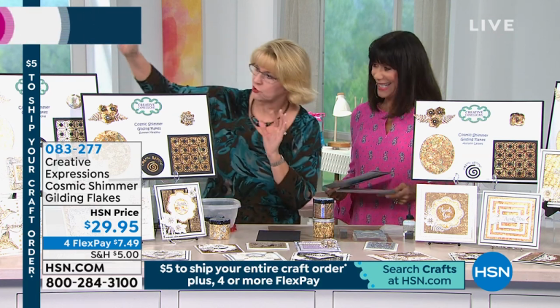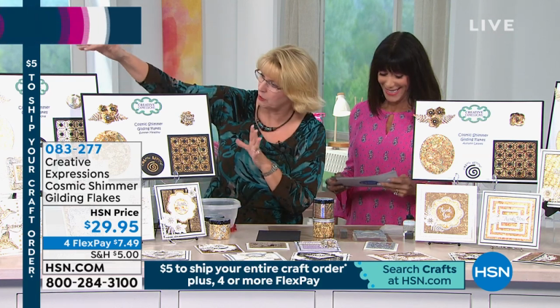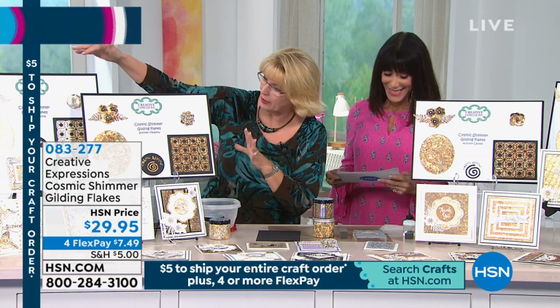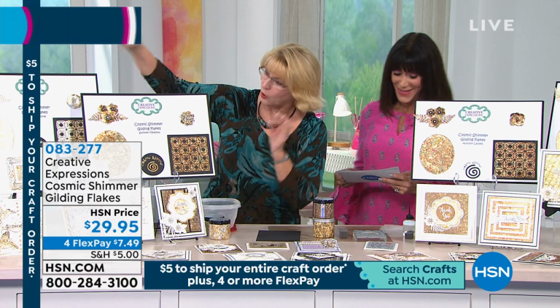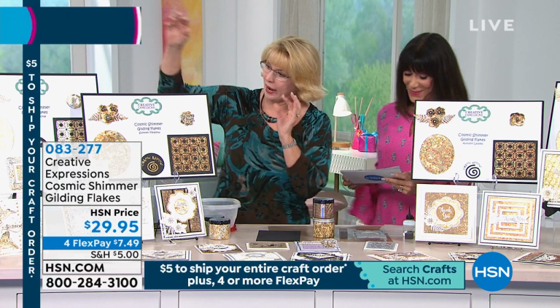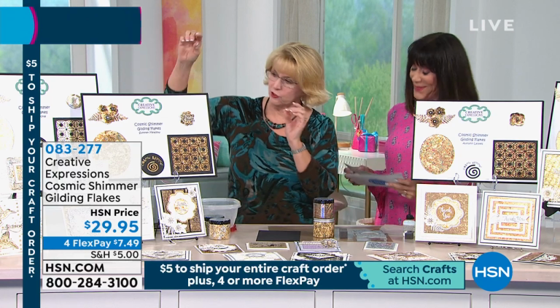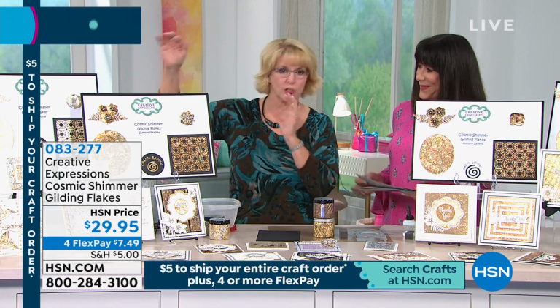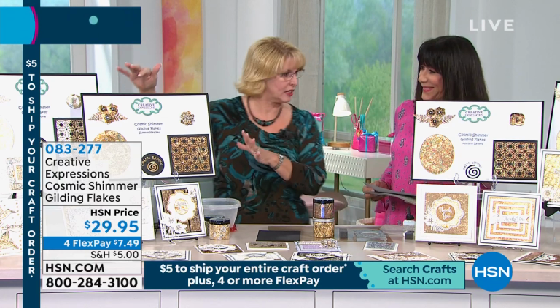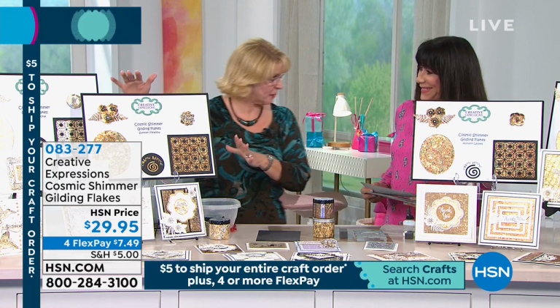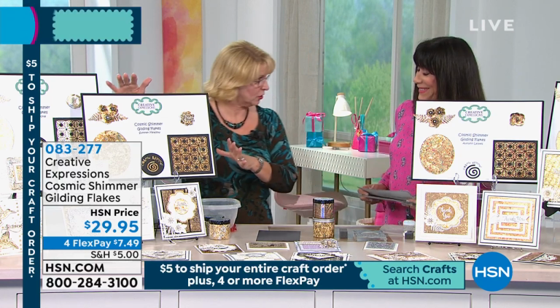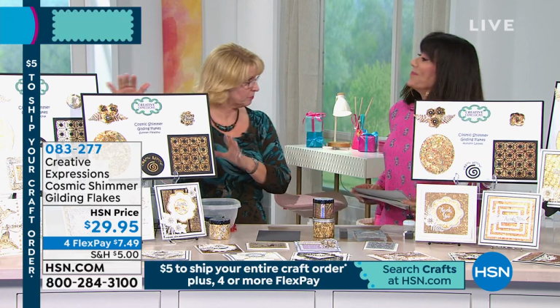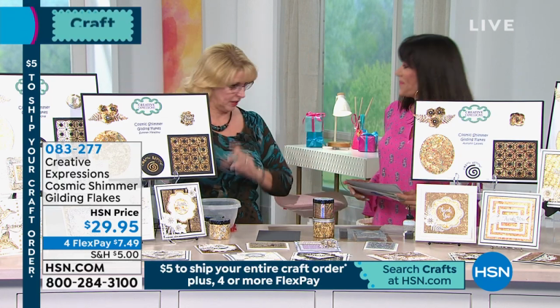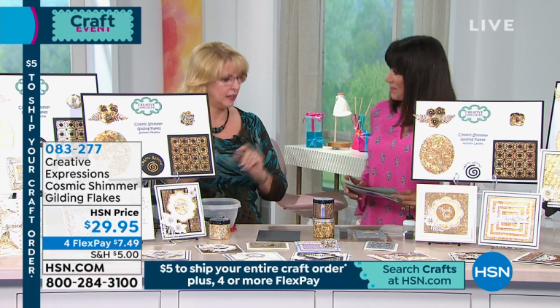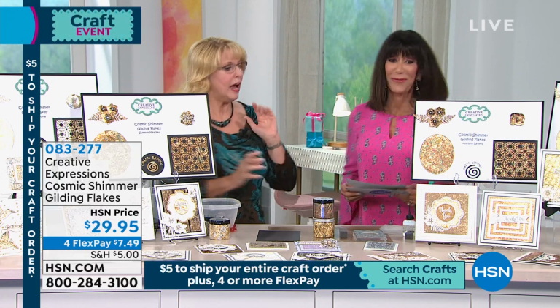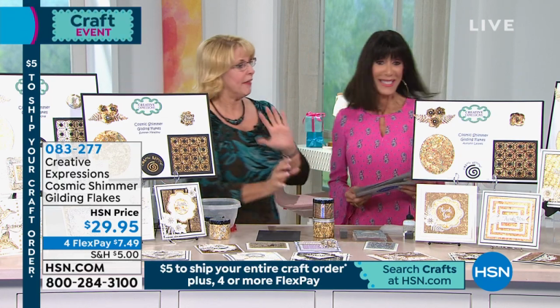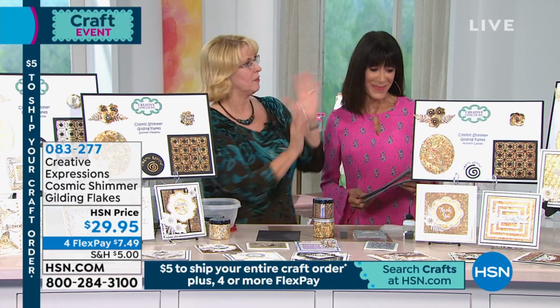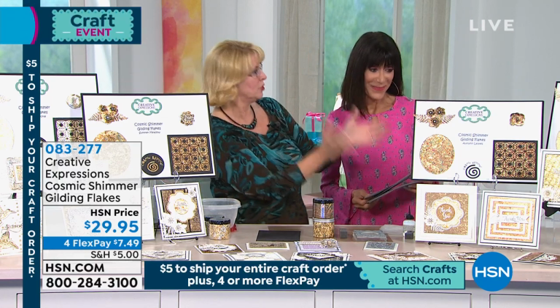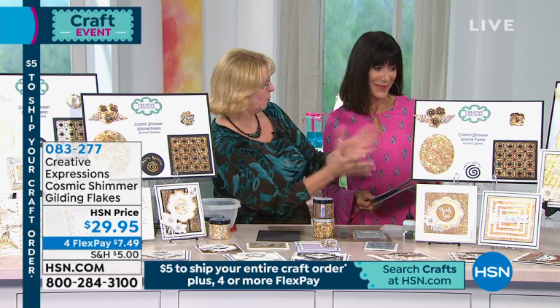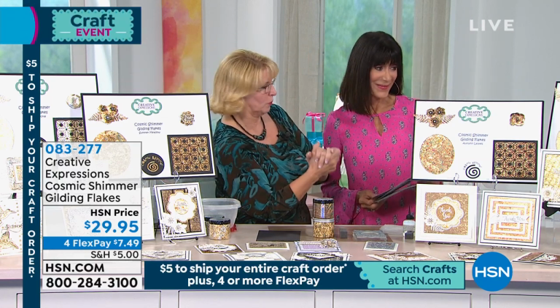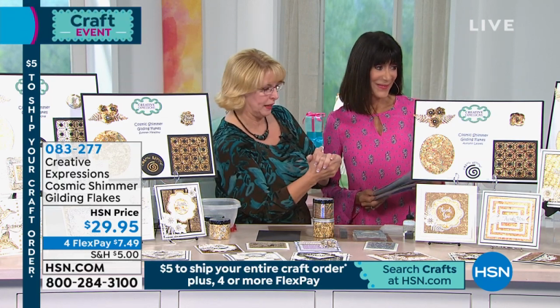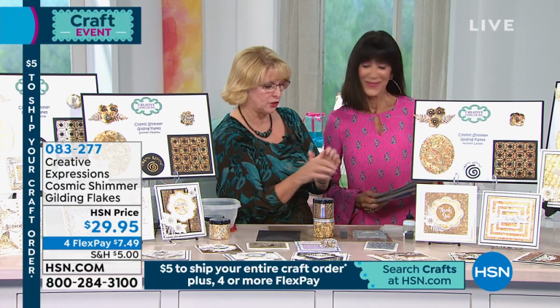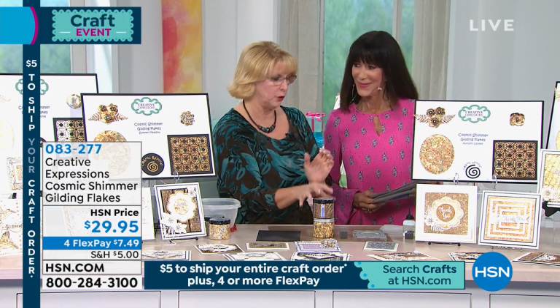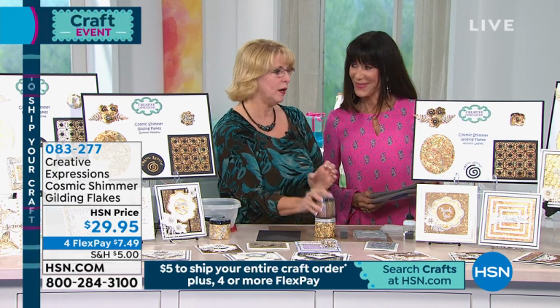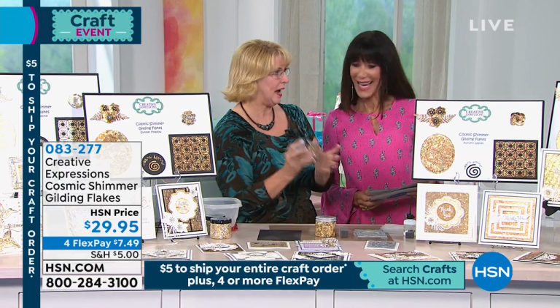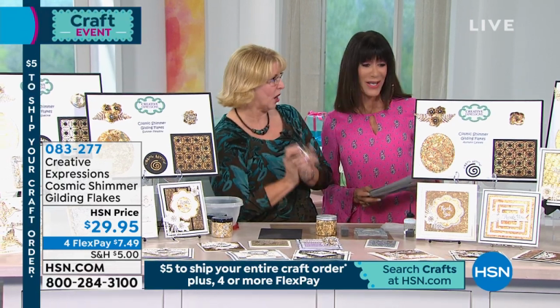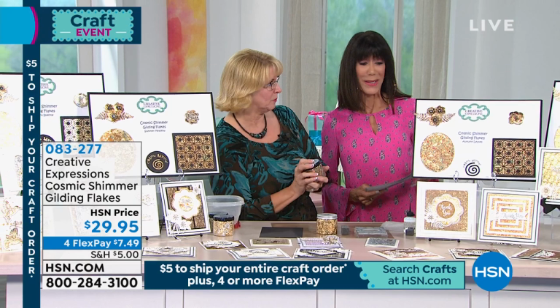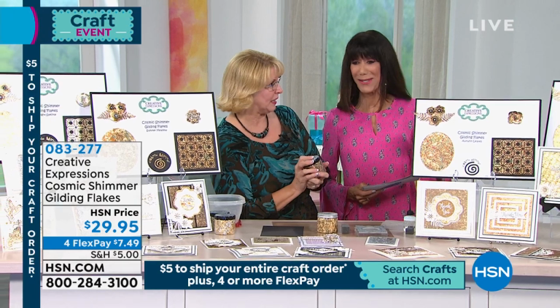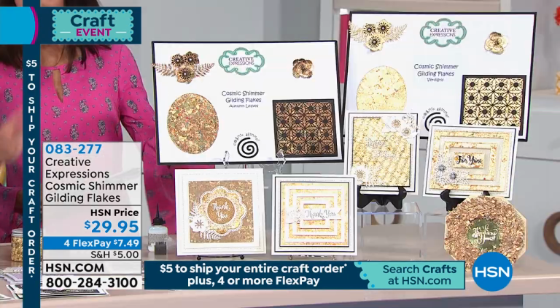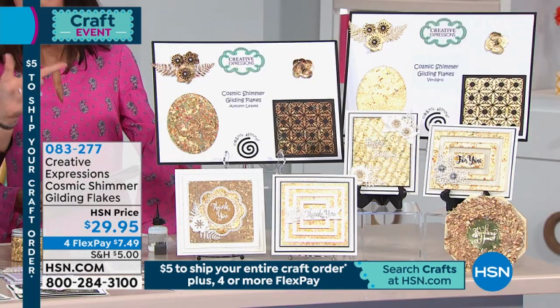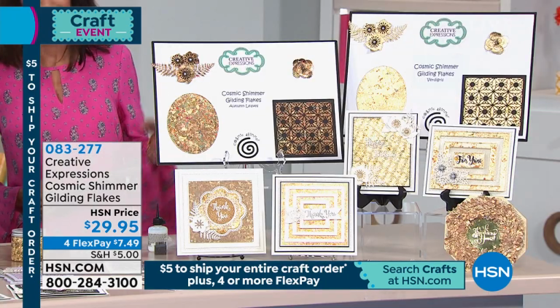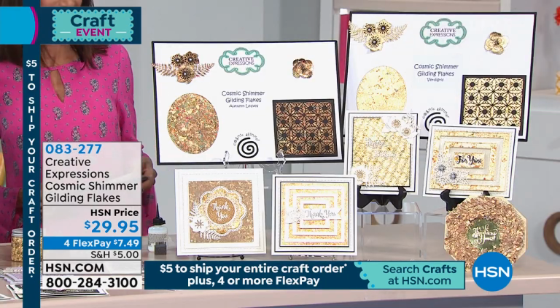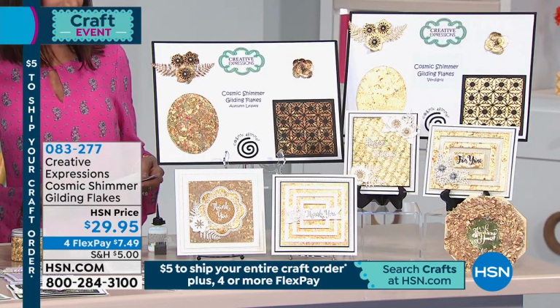This has got your summer meadow and your sunlight speckle. And then the new one we're bringing to you has autumn leaves and verdigree. So beautiful.